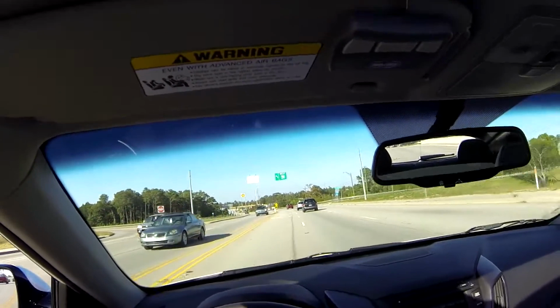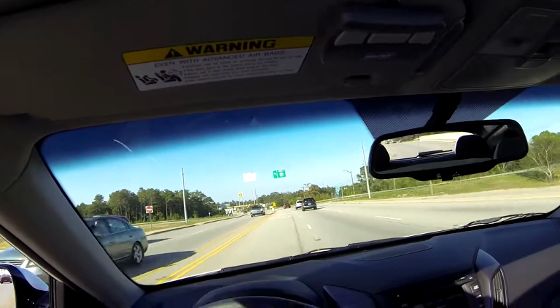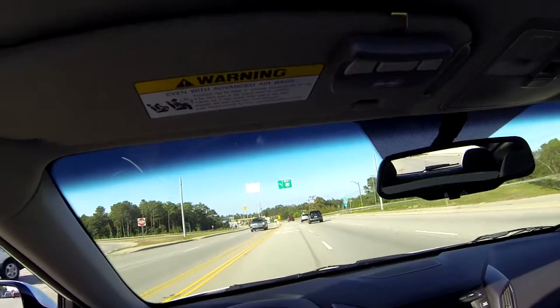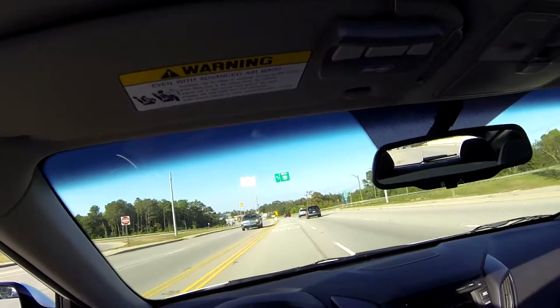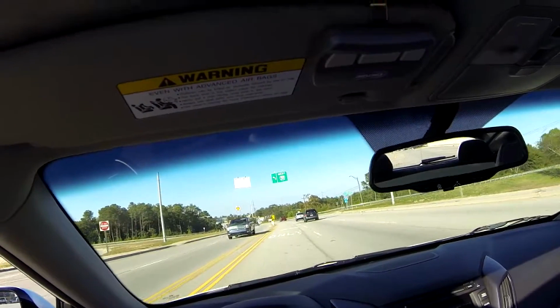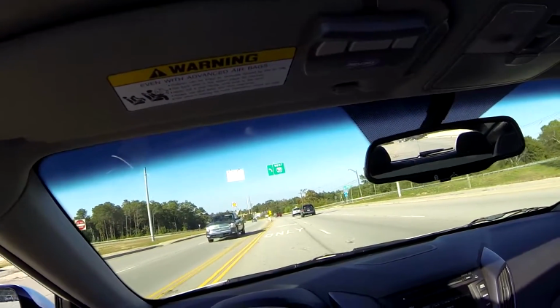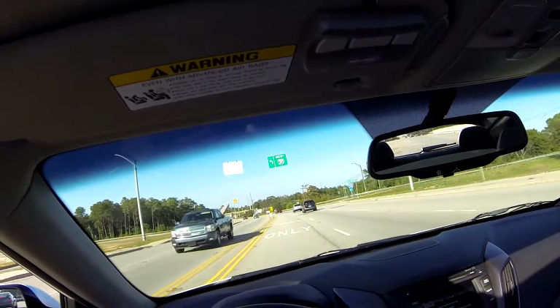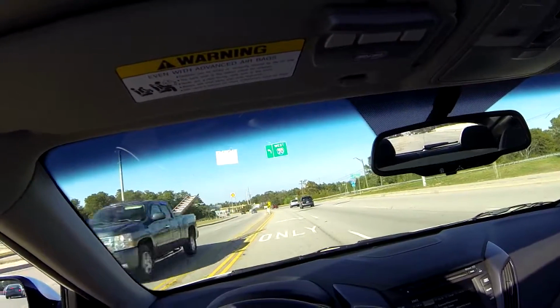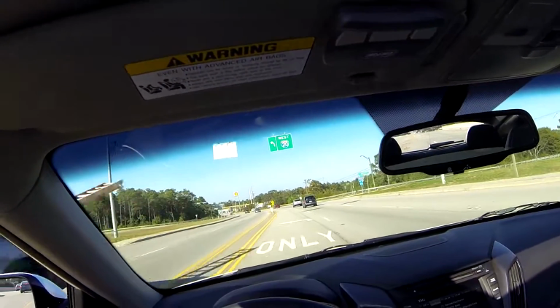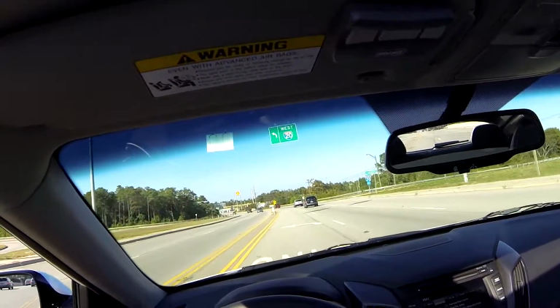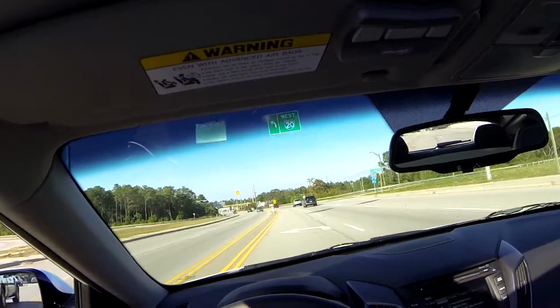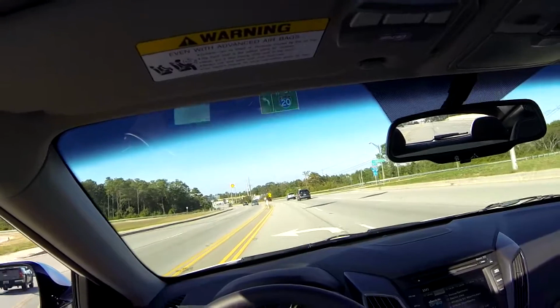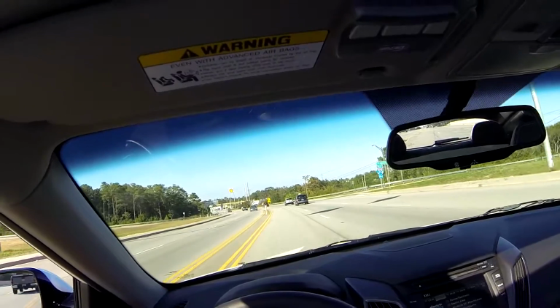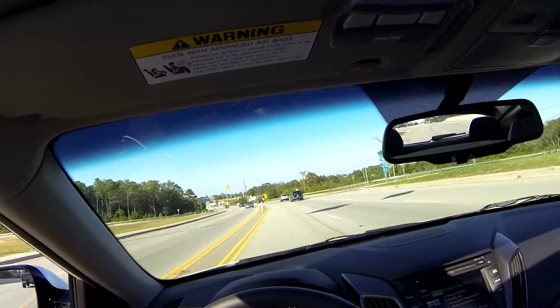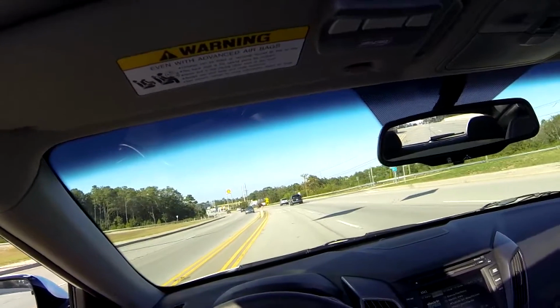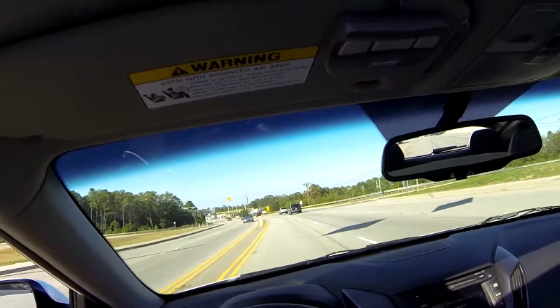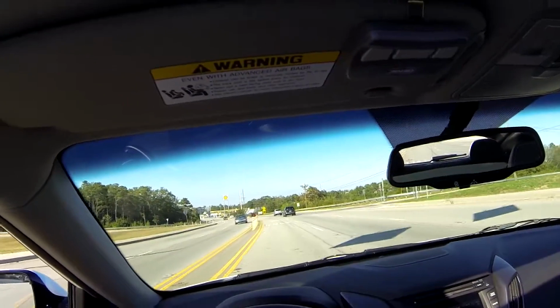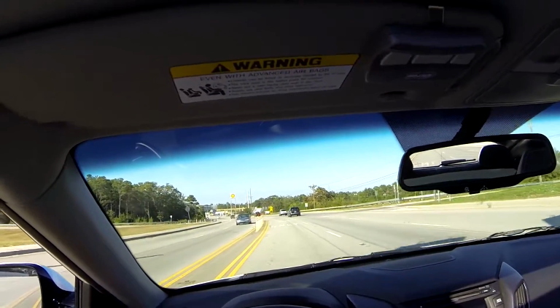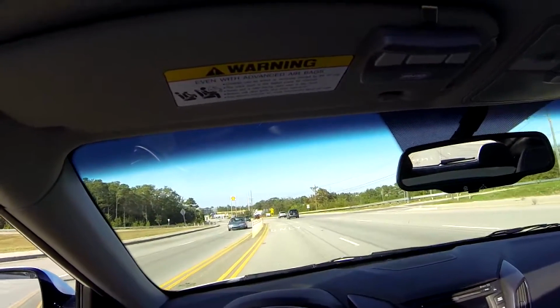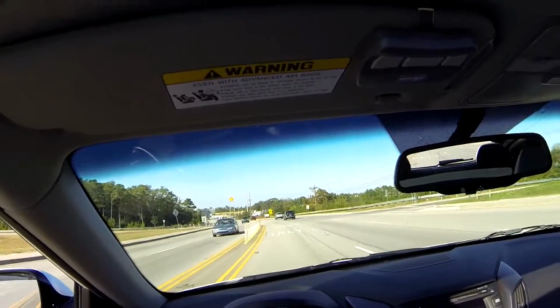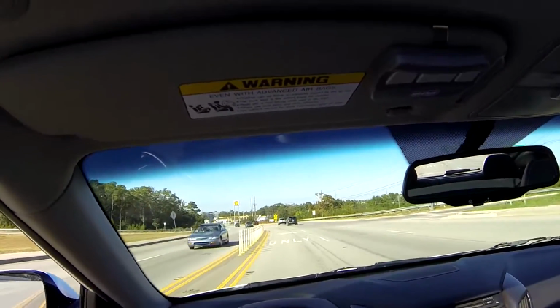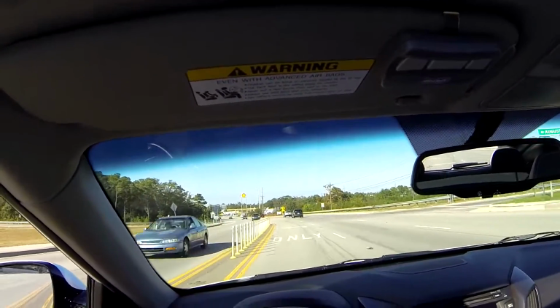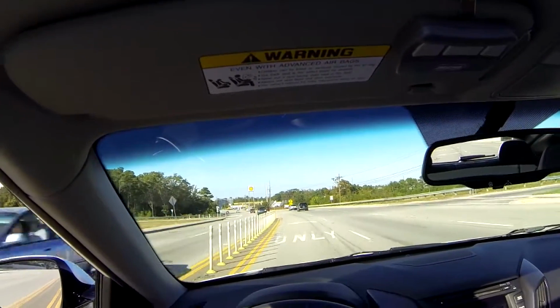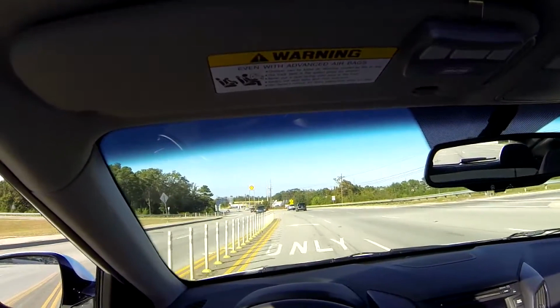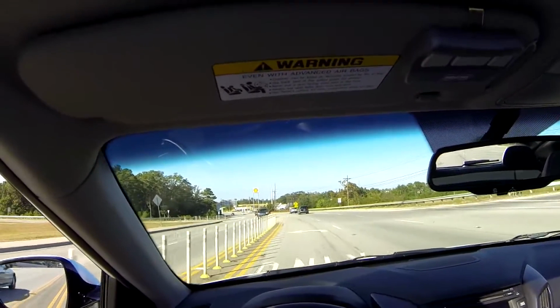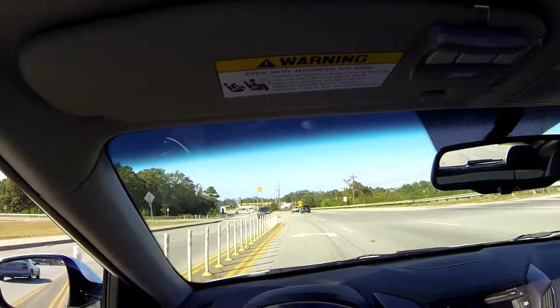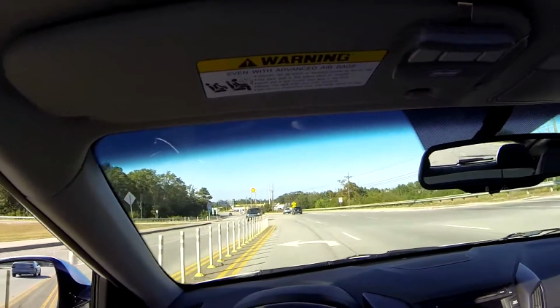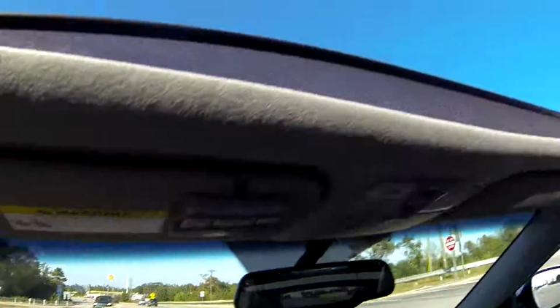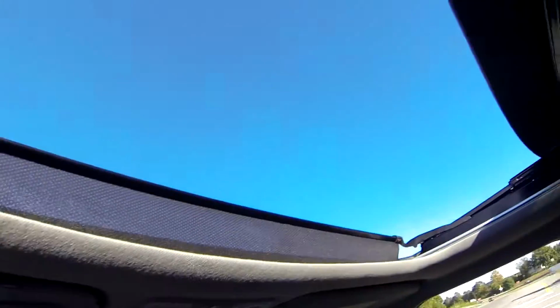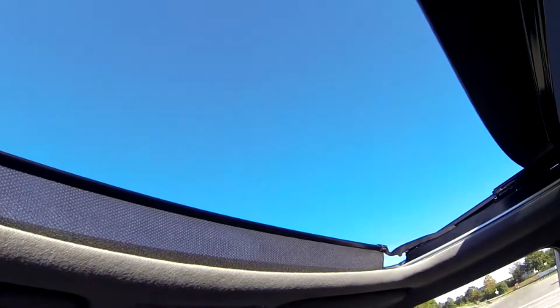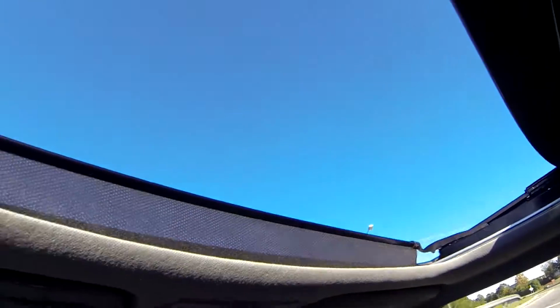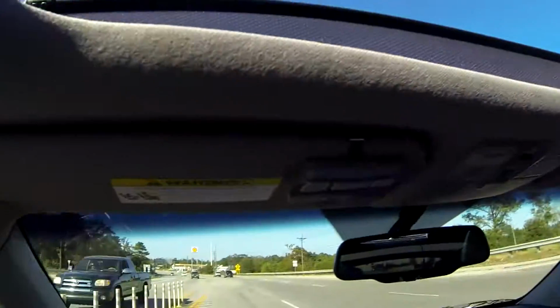I'm going to hop right back on the interstate here with the windows down test. The sunroof is also open.